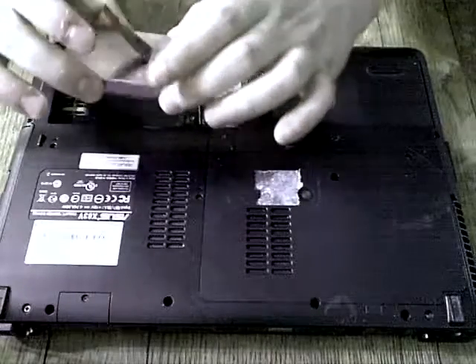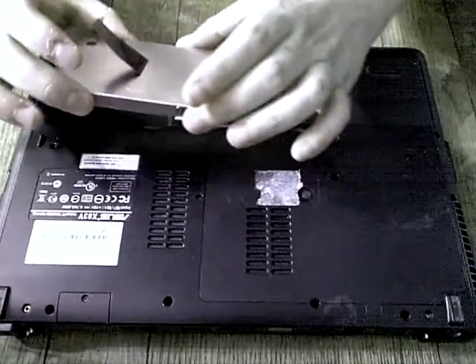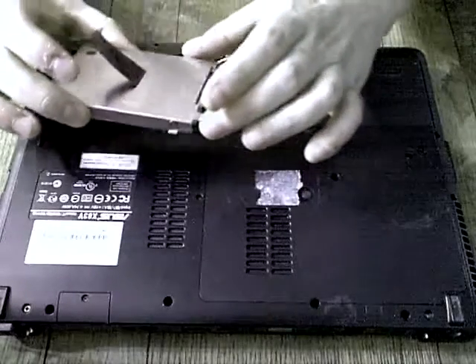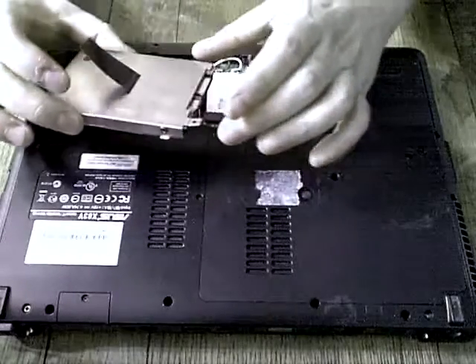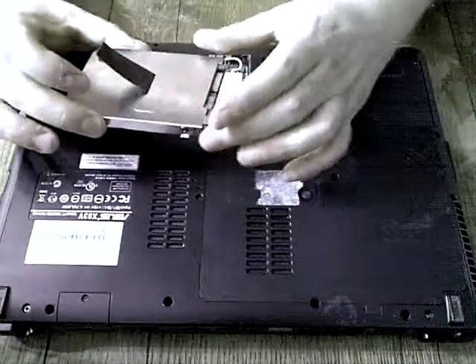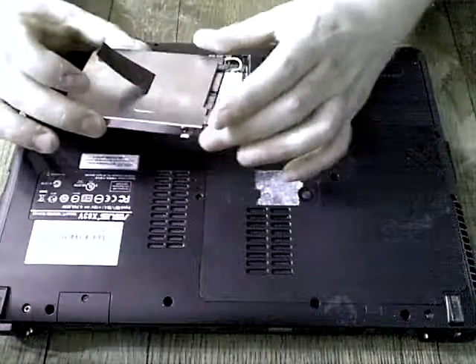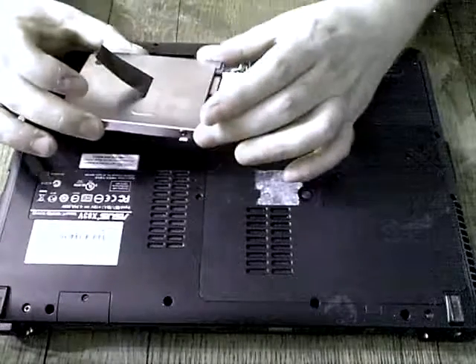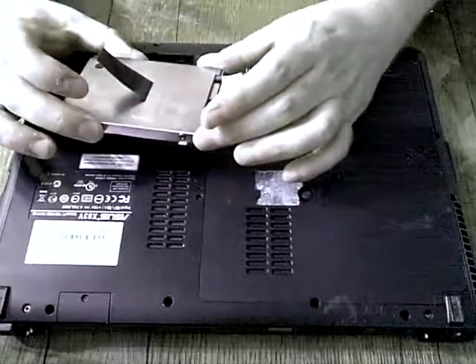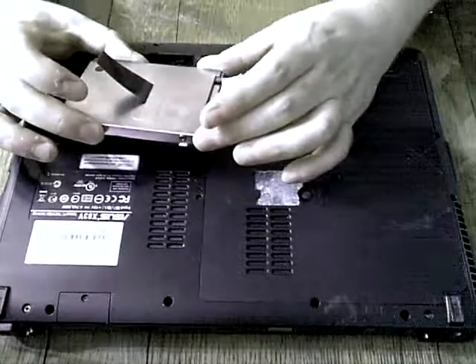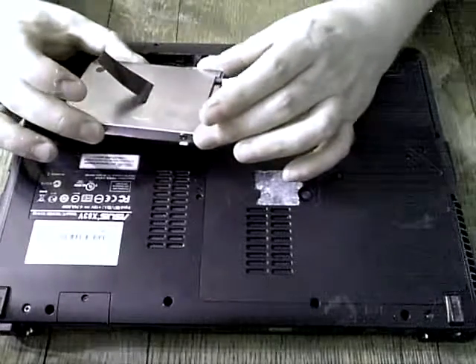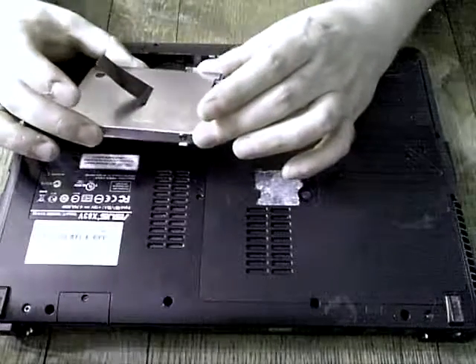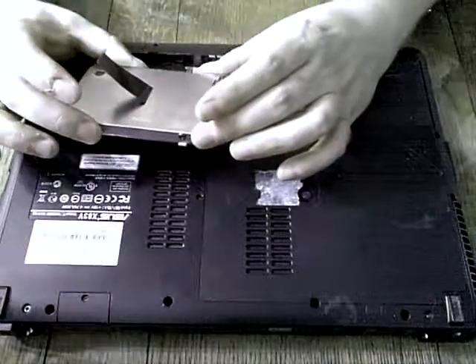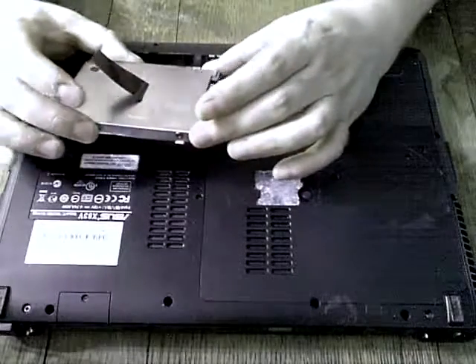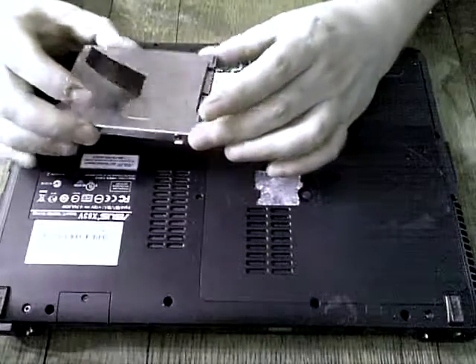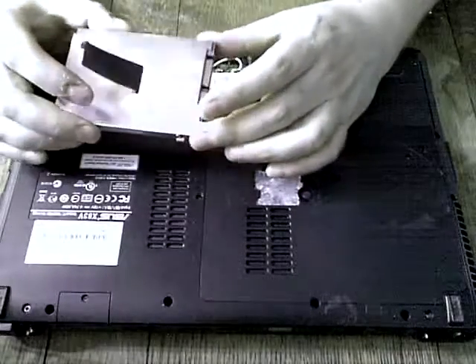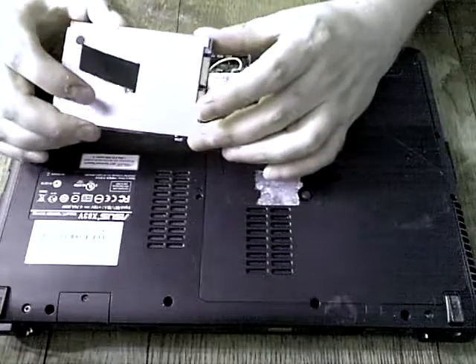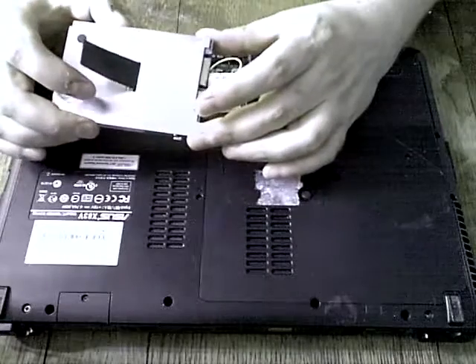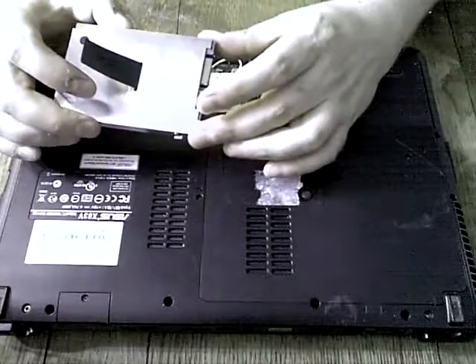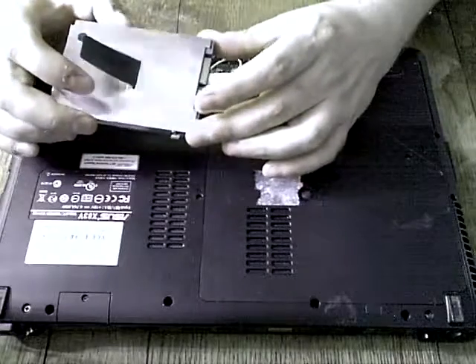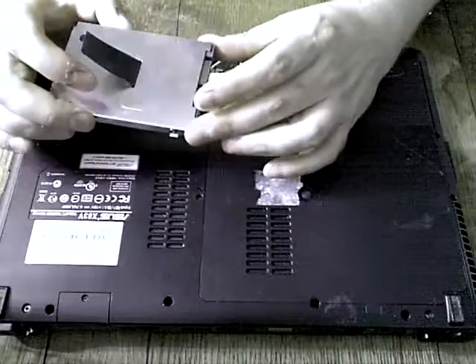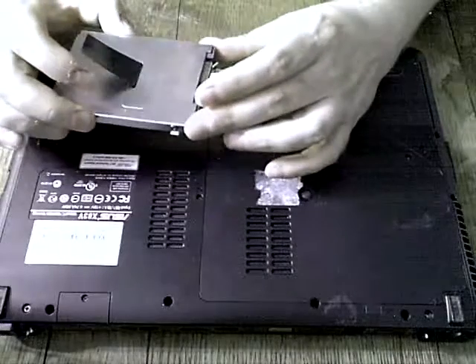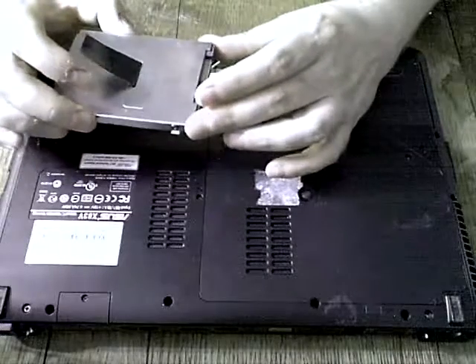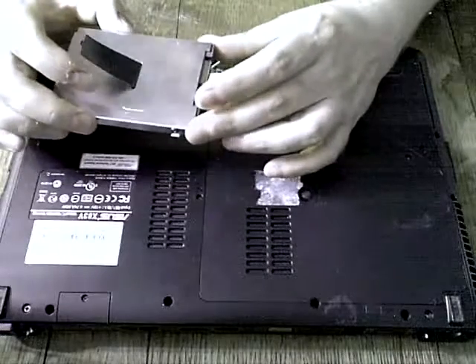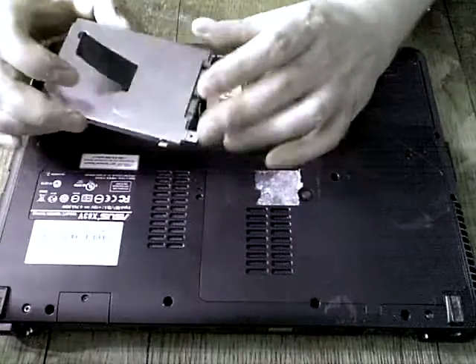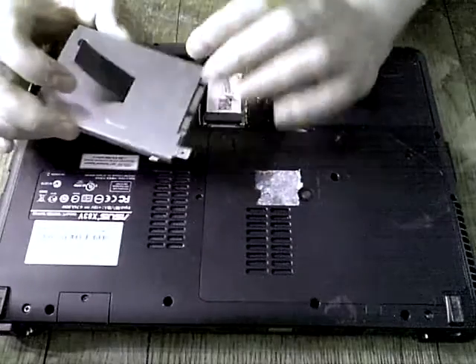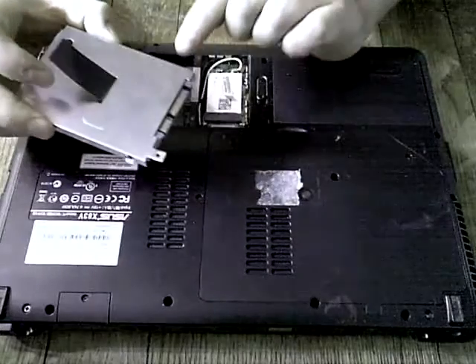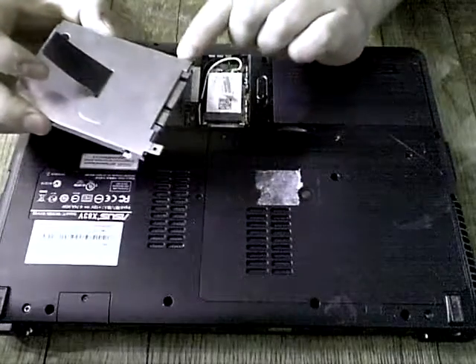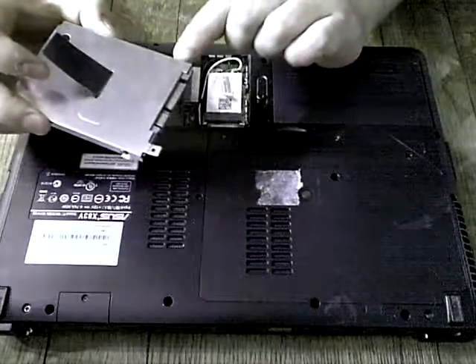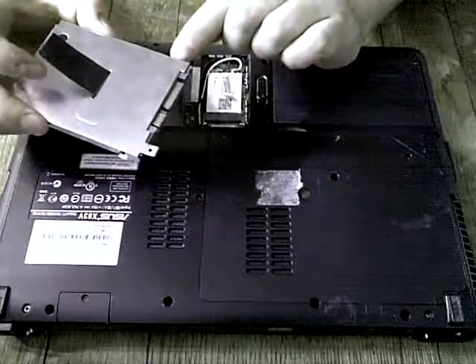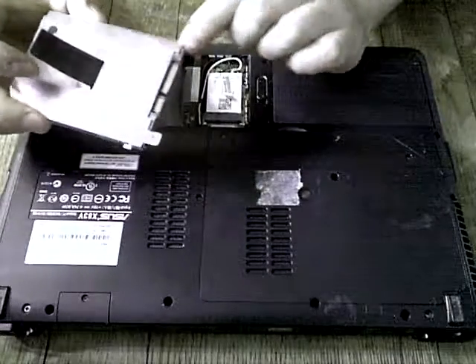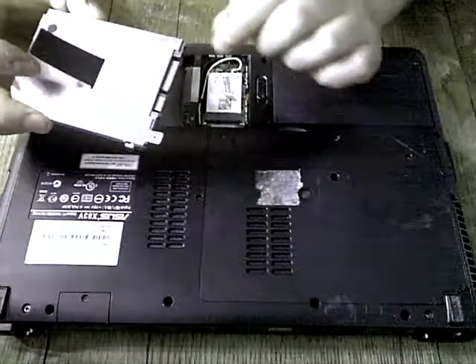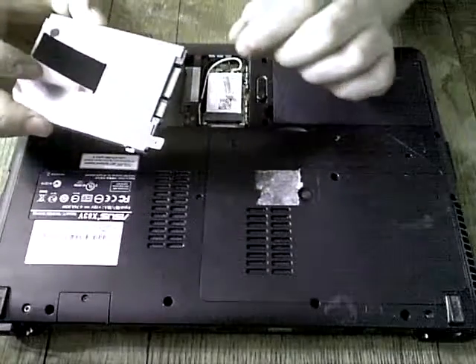So if you're replacing the hard drive, you would need to first unscrew the hard drive from the cage.